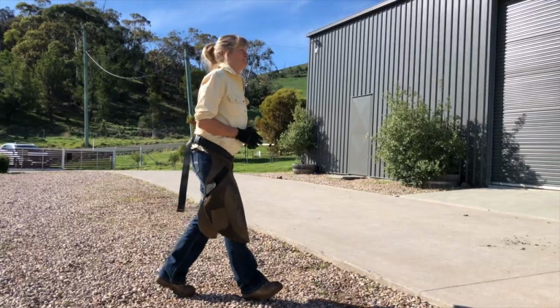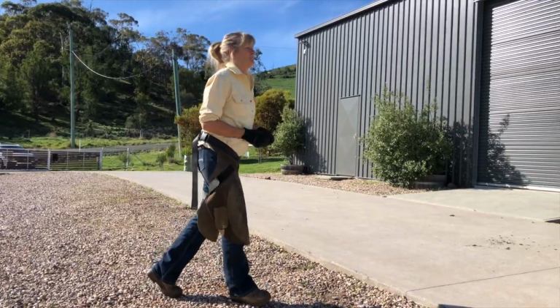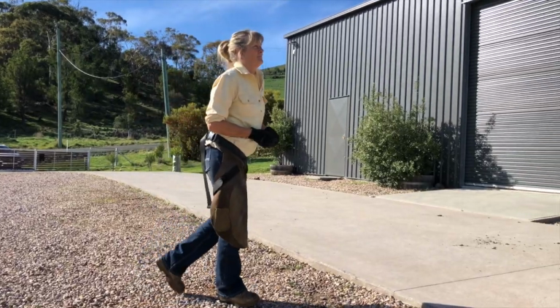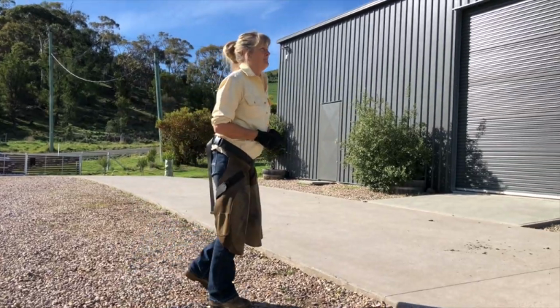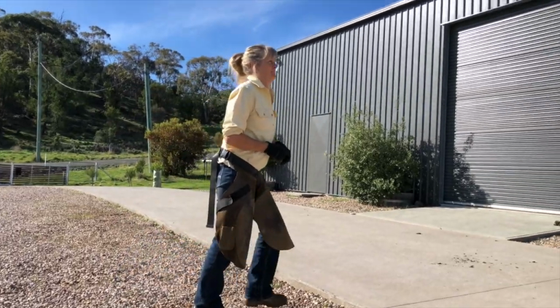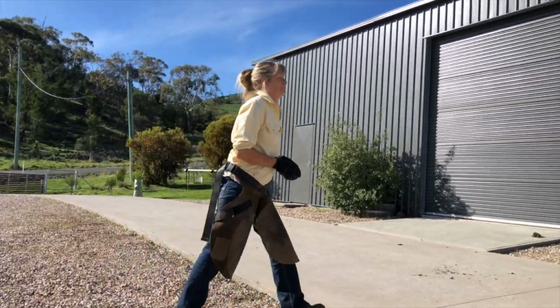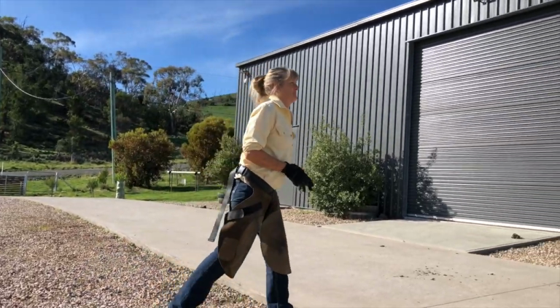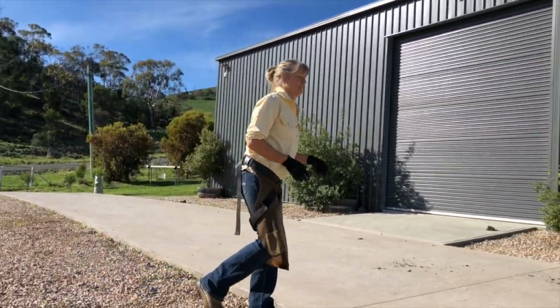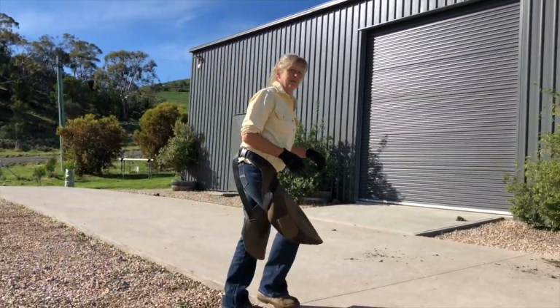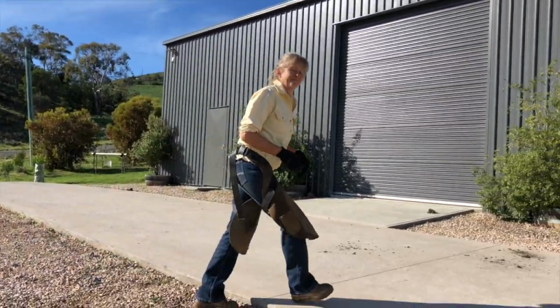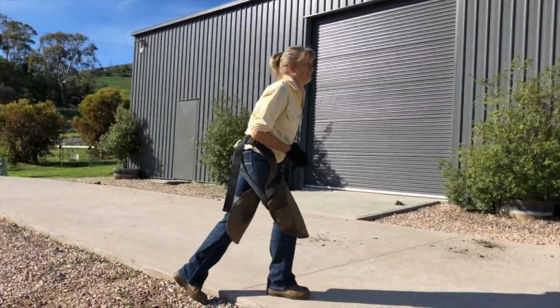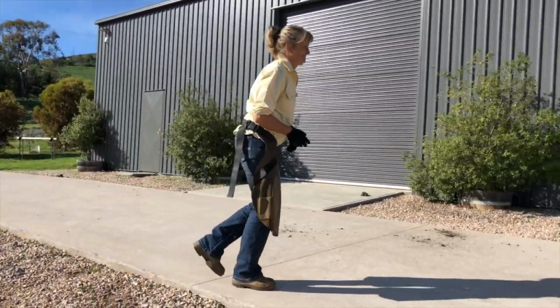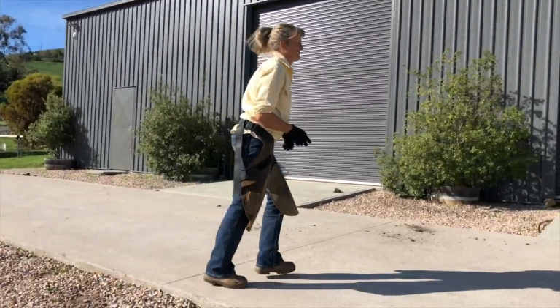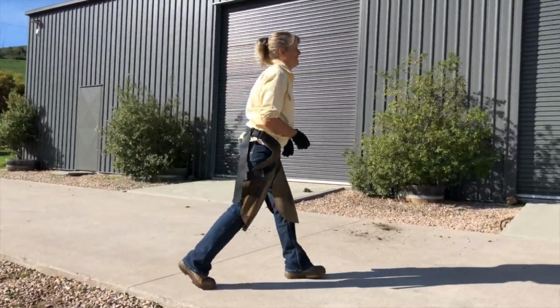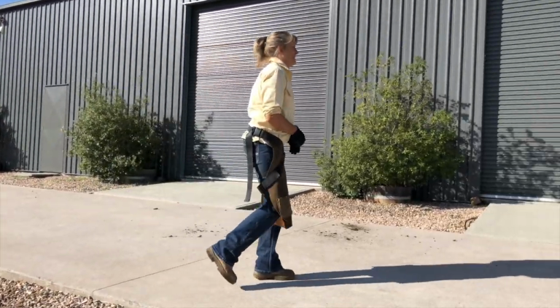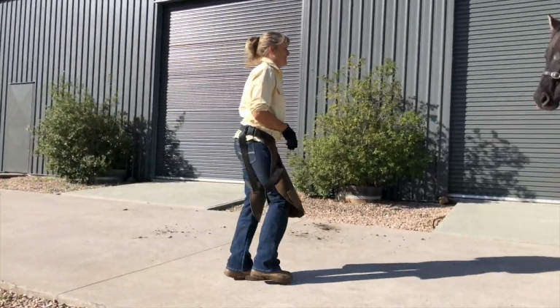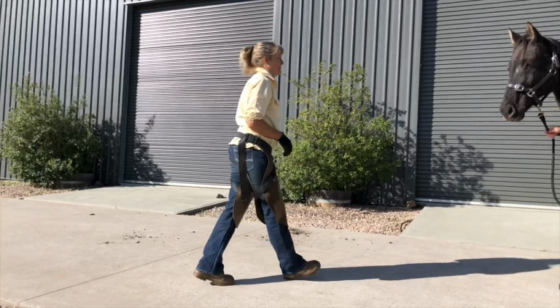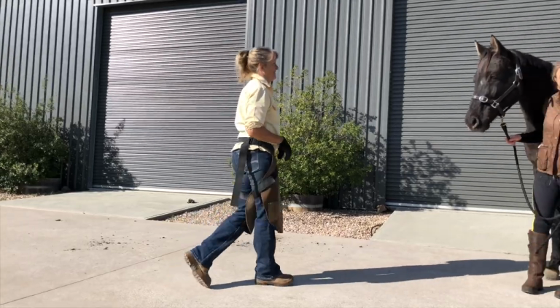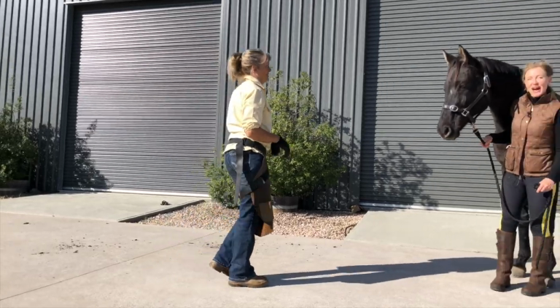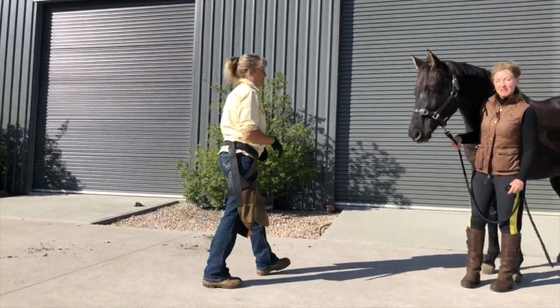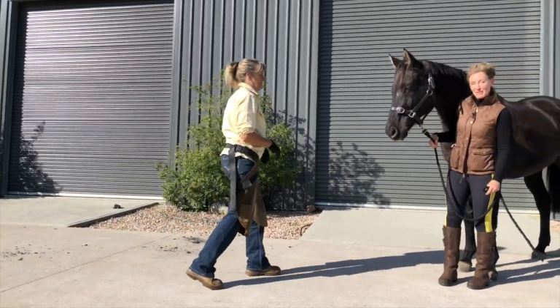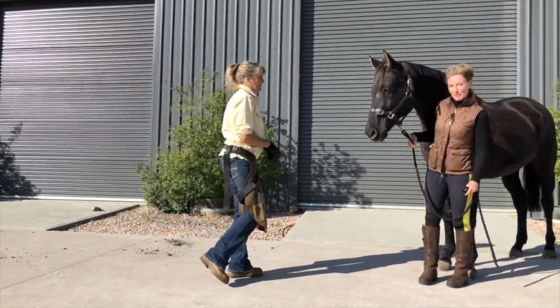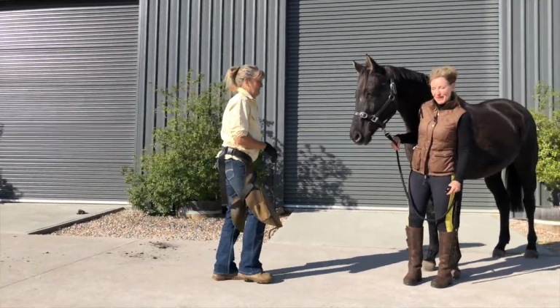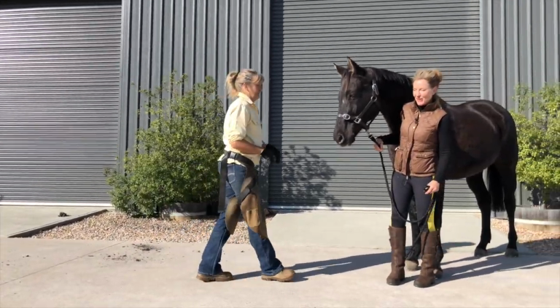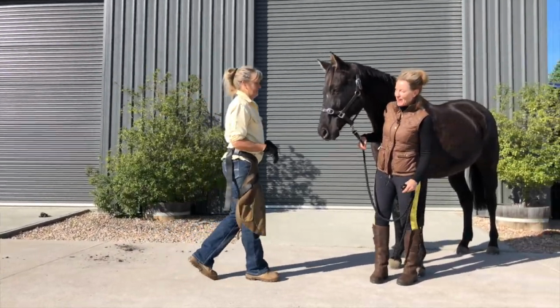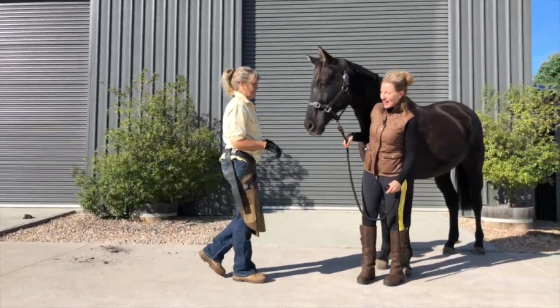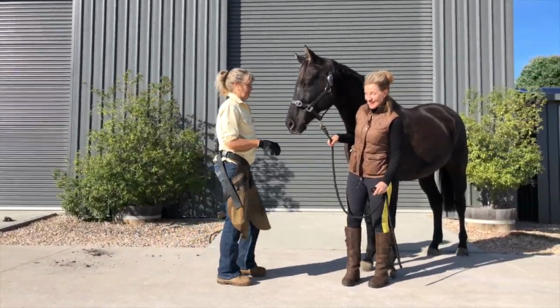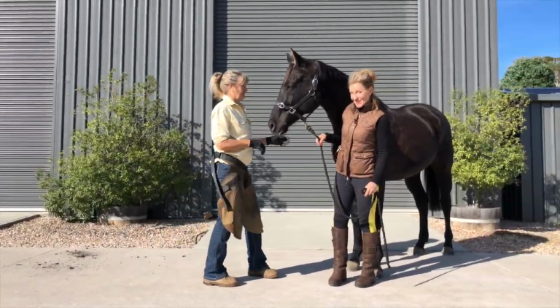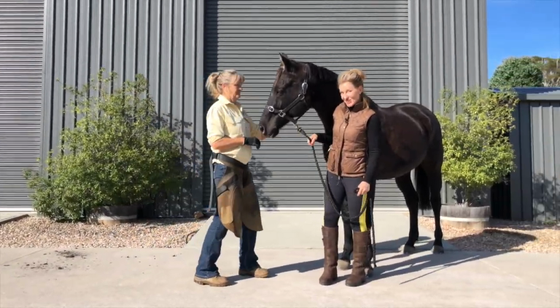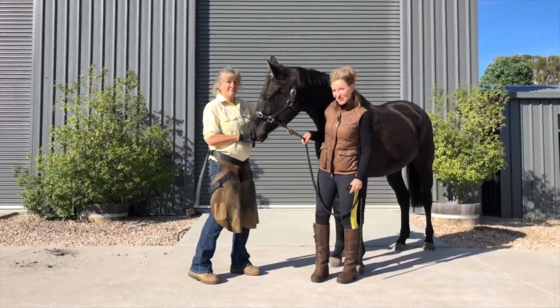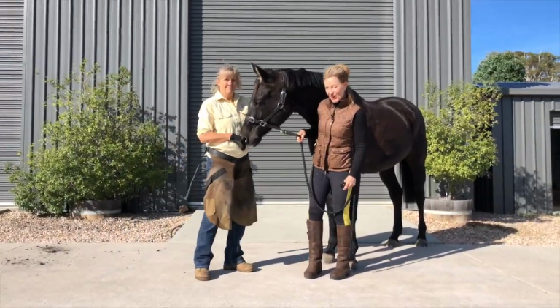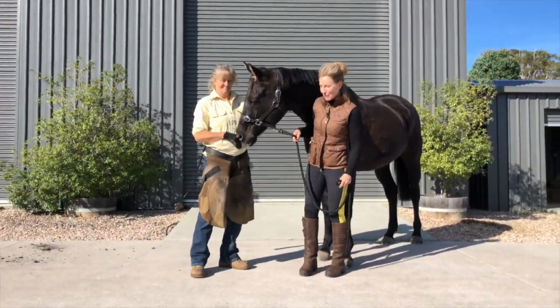This is Libby, my barefoot trimmer. Libby's going to look after him from here on and get these shoes off.